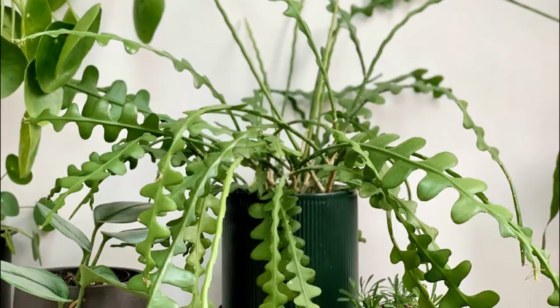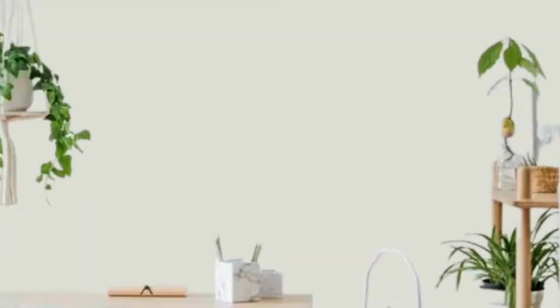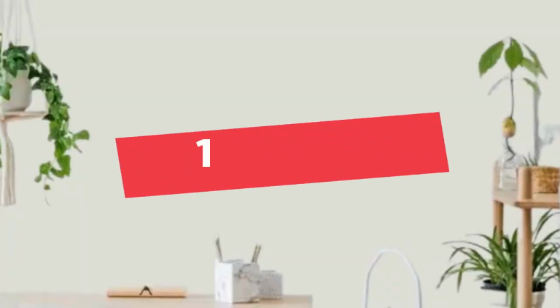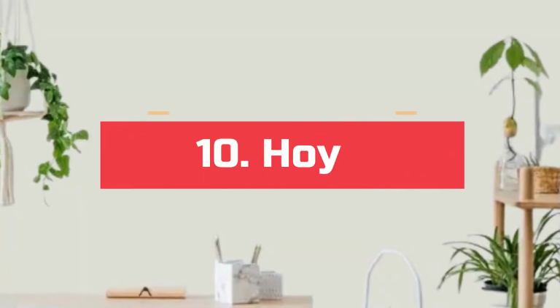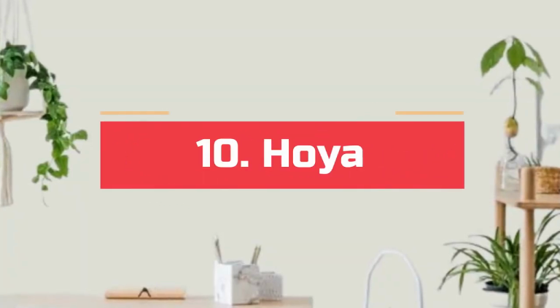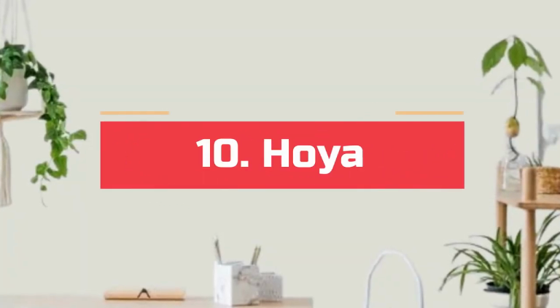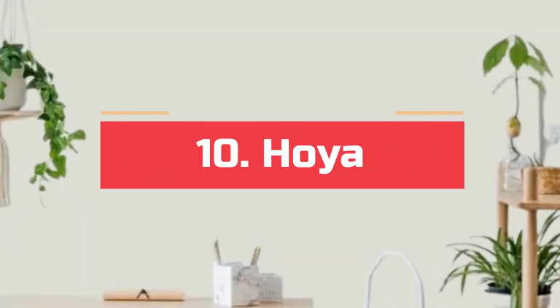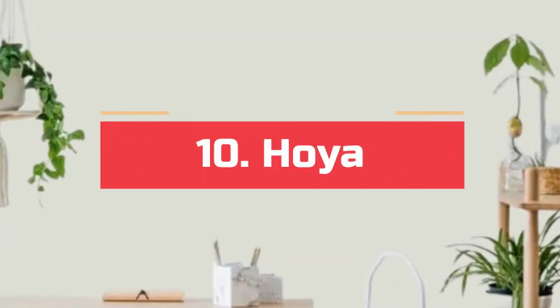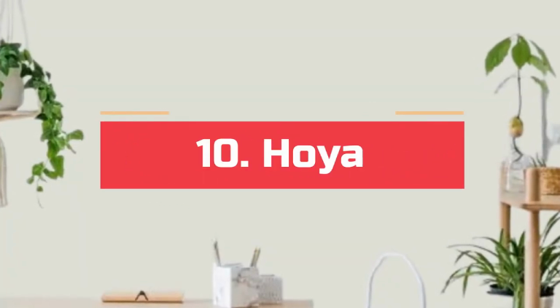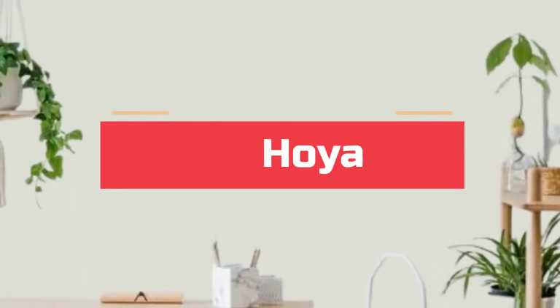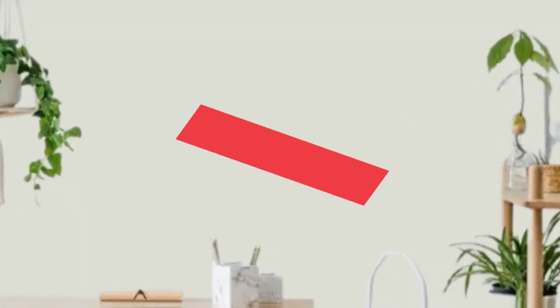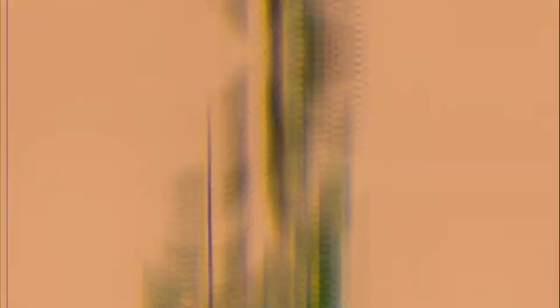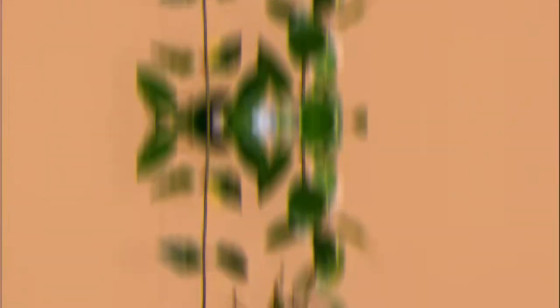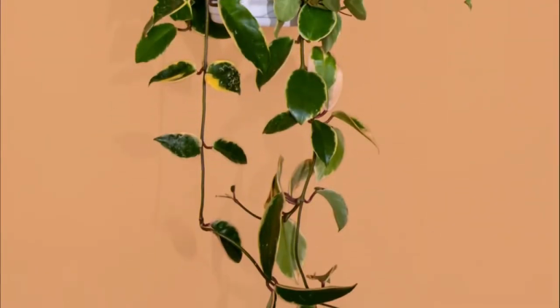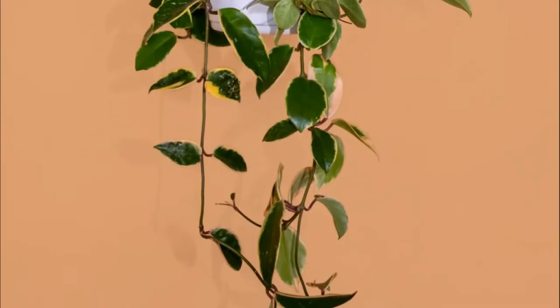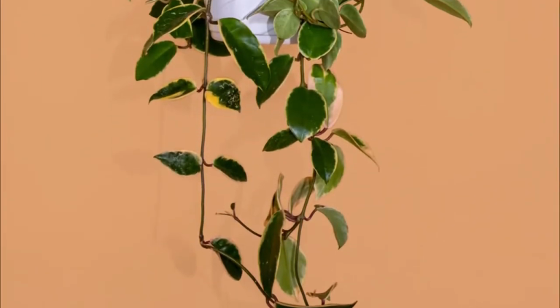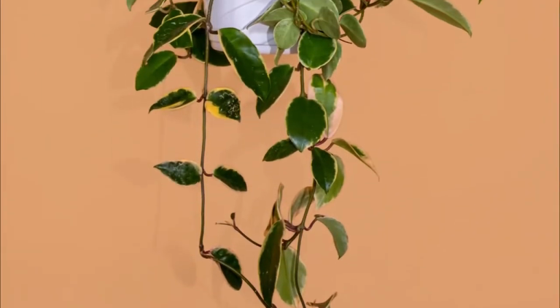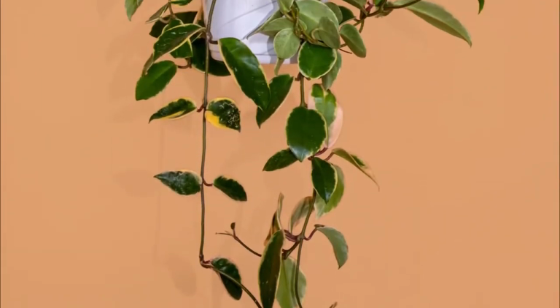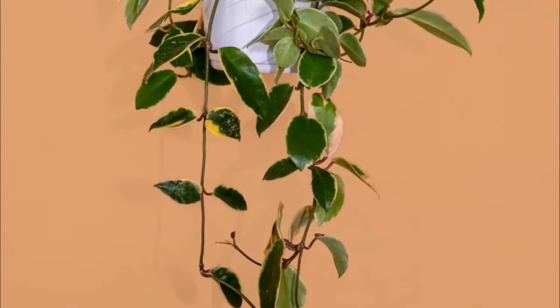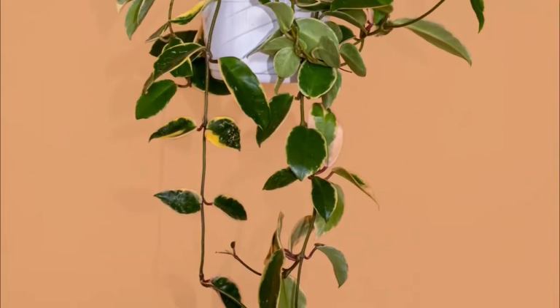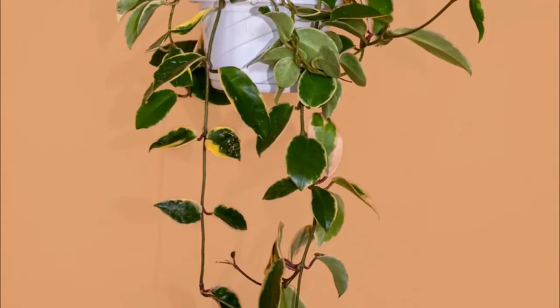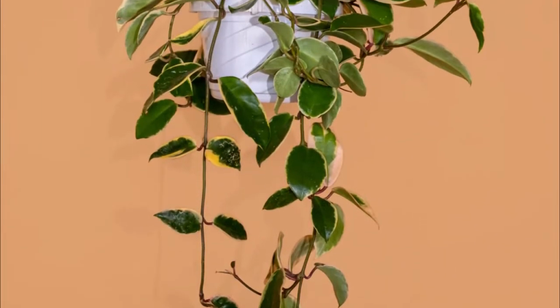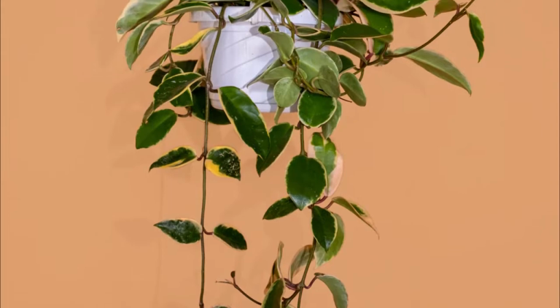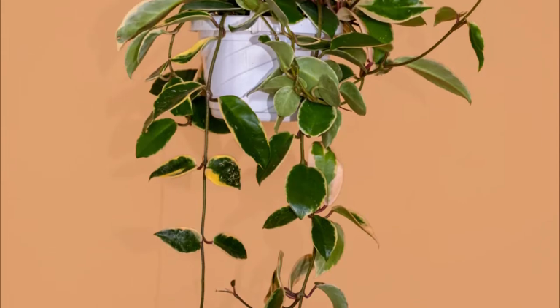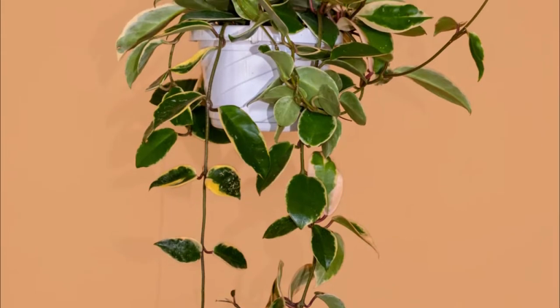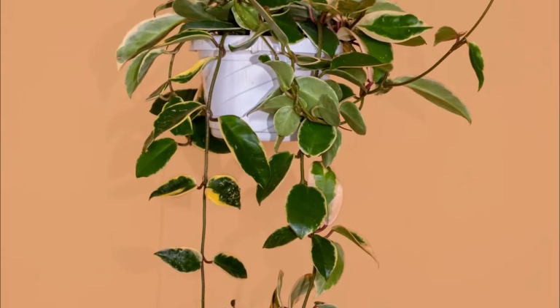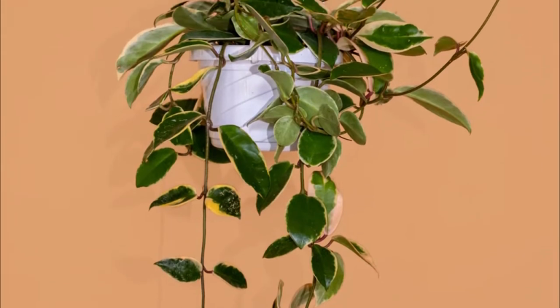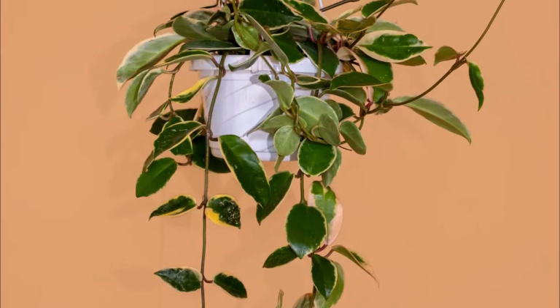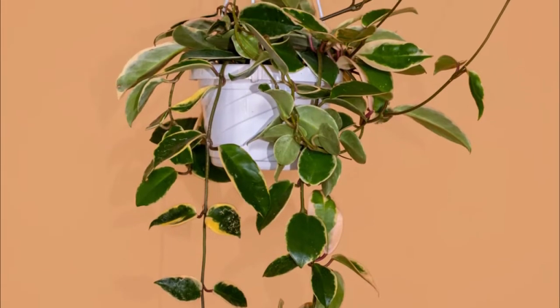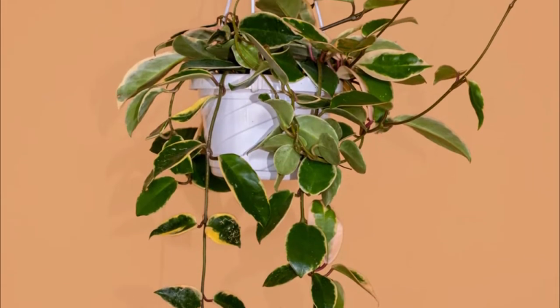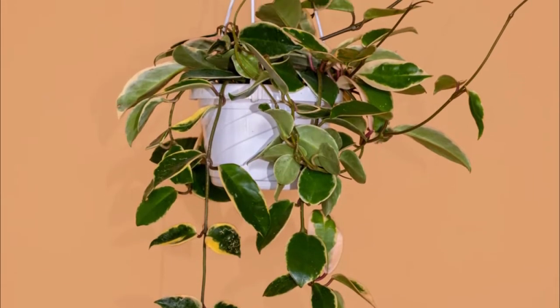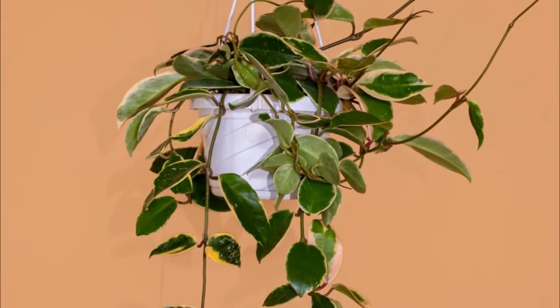Number 10. Hoya. Hoya's popularity has been reduced recently, but there are wide, amazing varieties you can try.